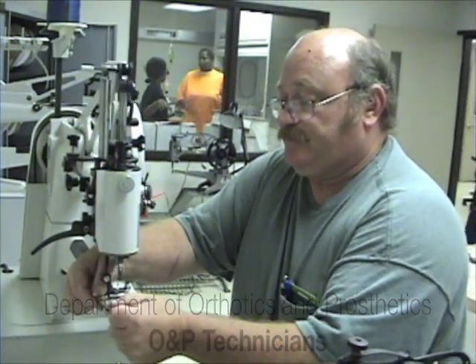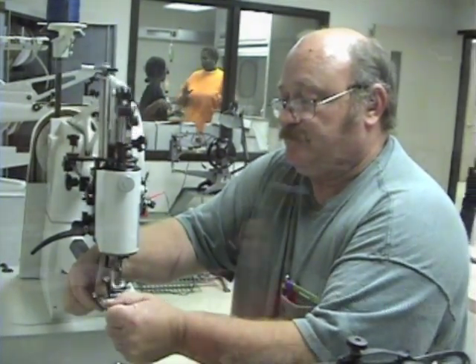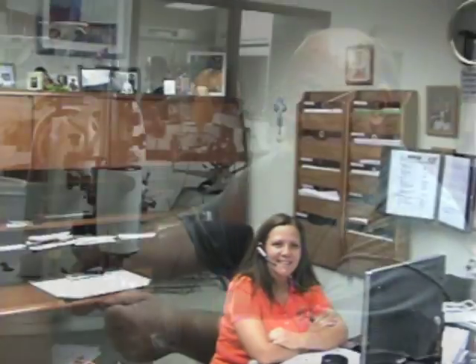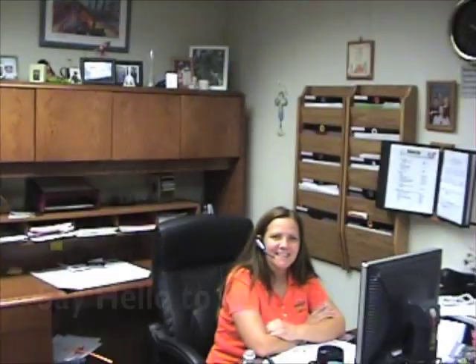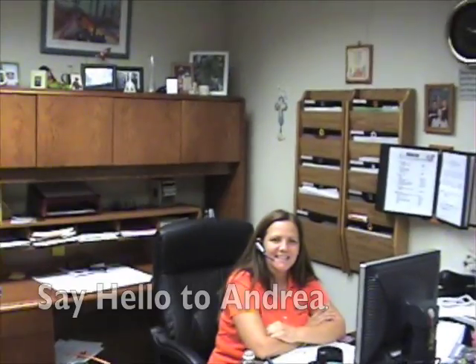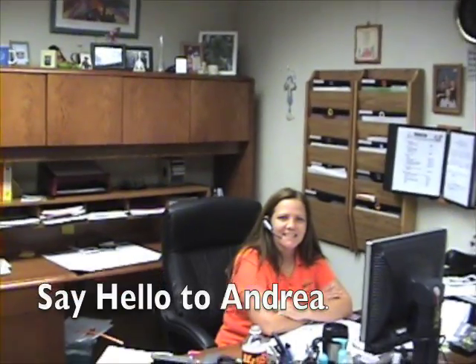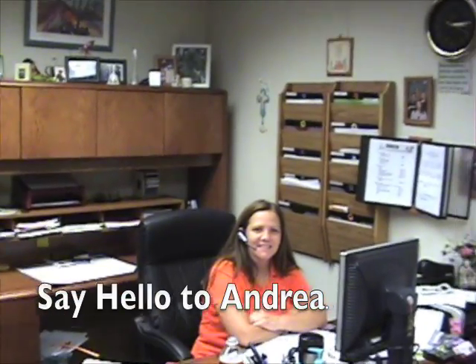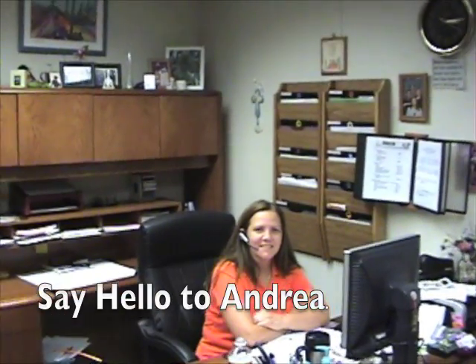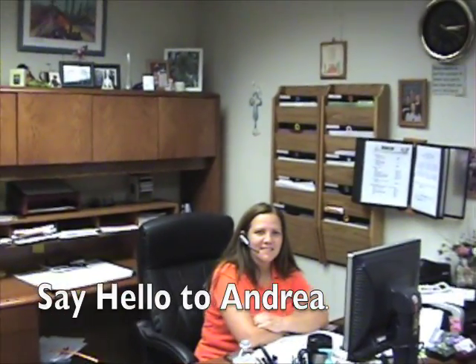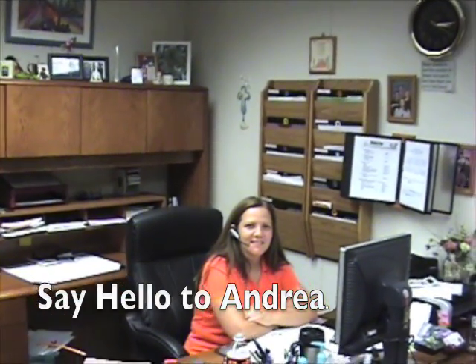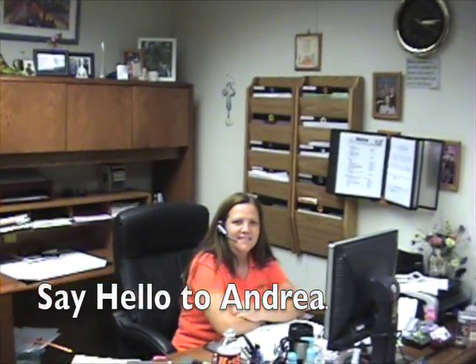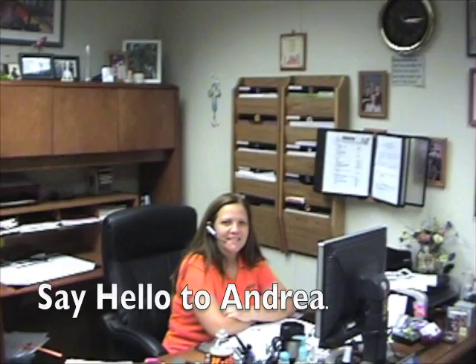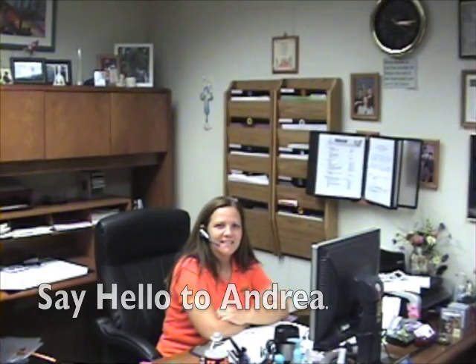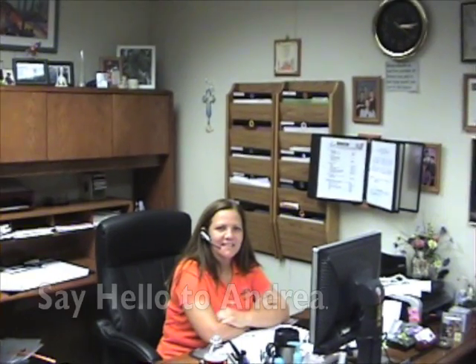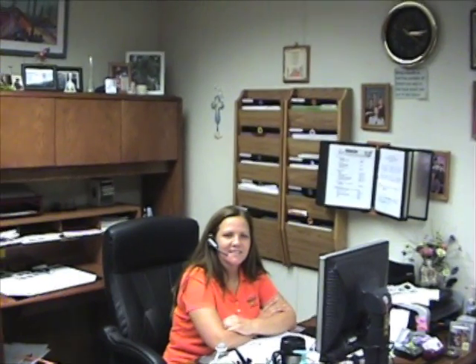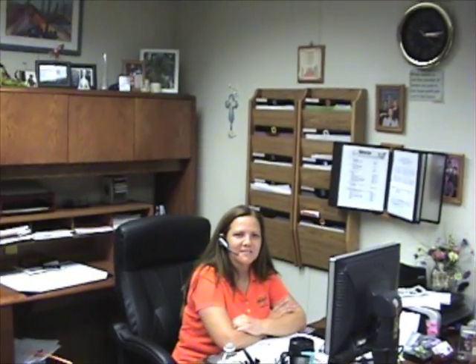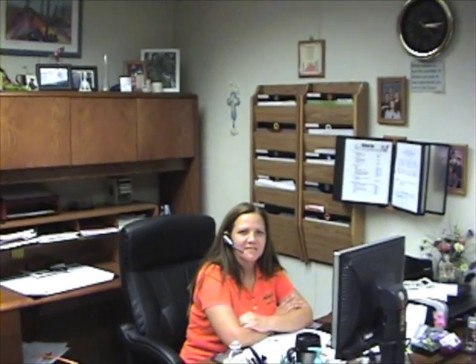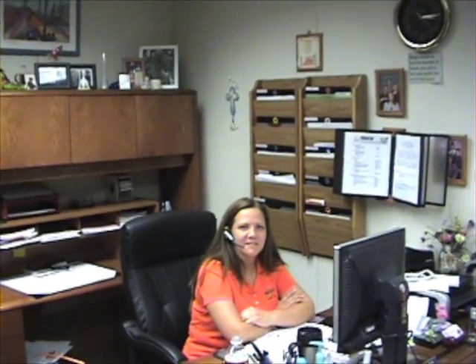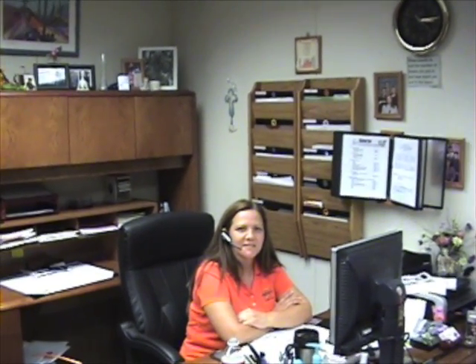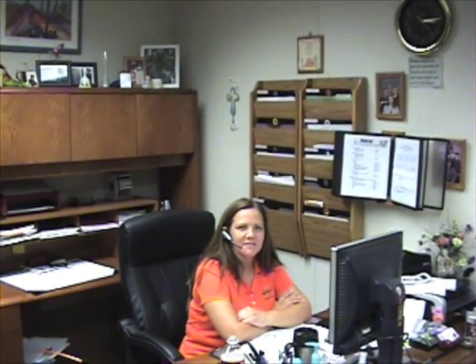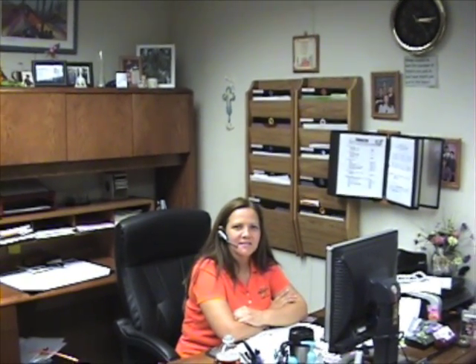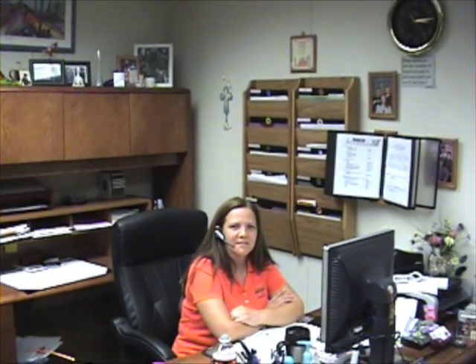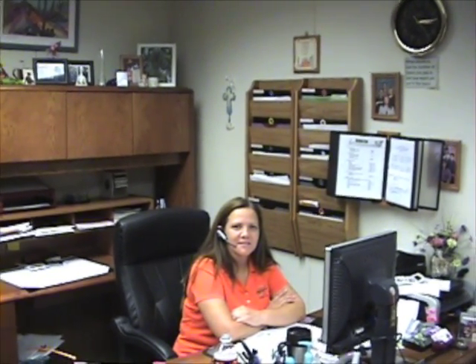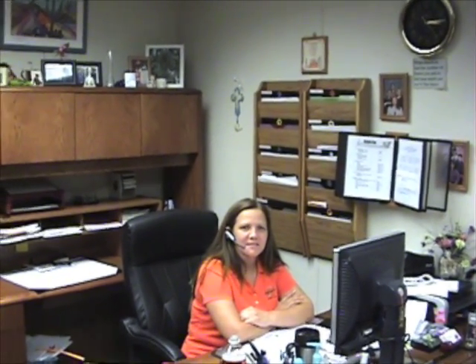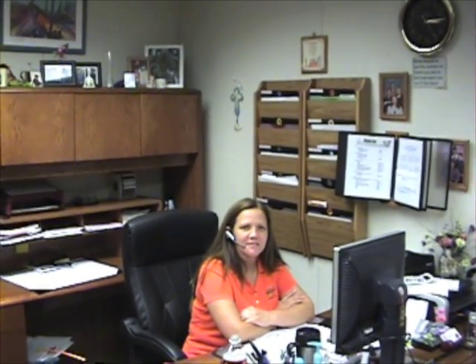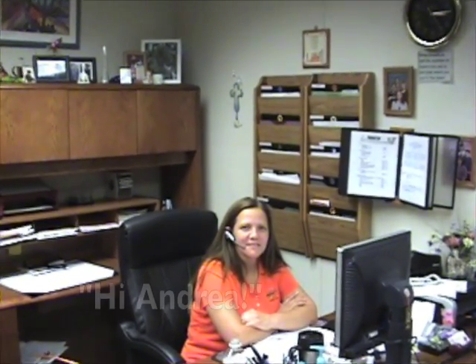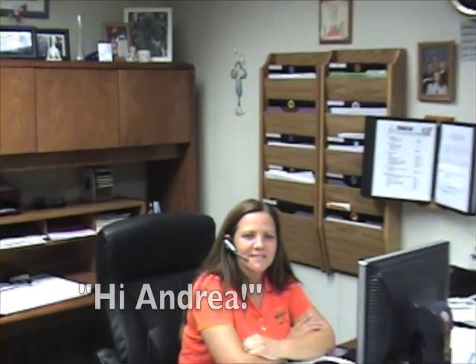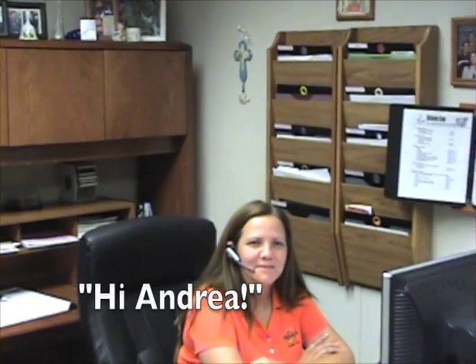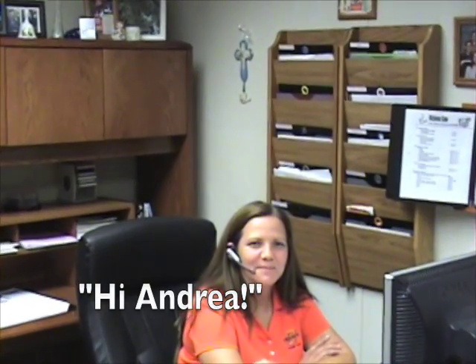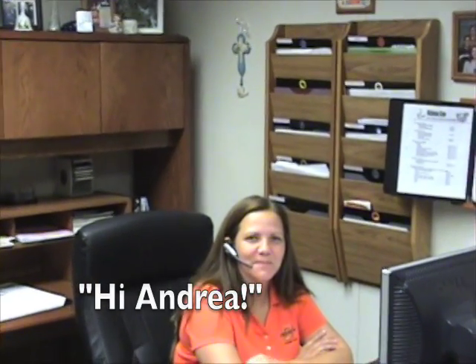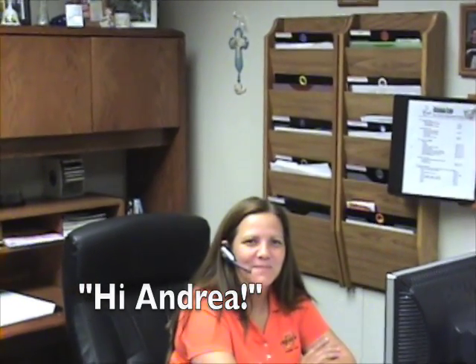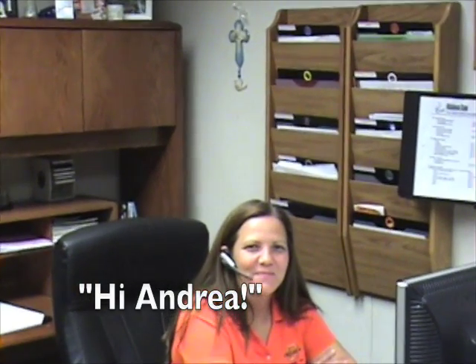We are in the office of the Orthotic and Prosthetic Department, and this is the woman that makes it happen right here. This is Andrea.